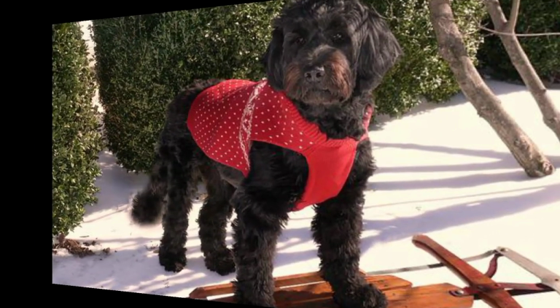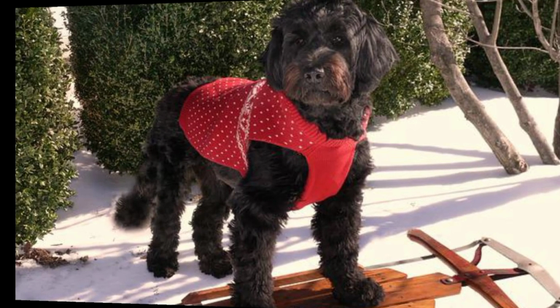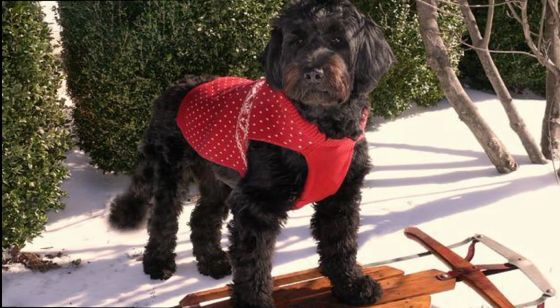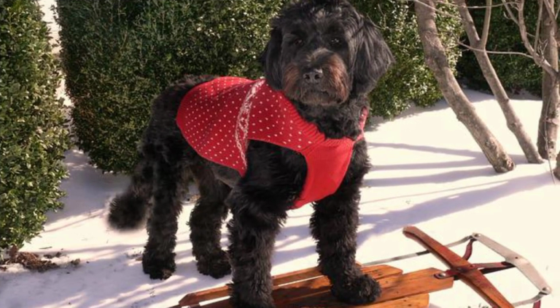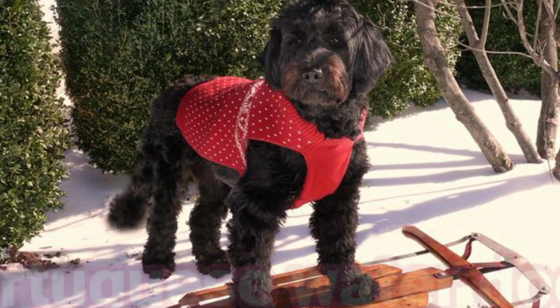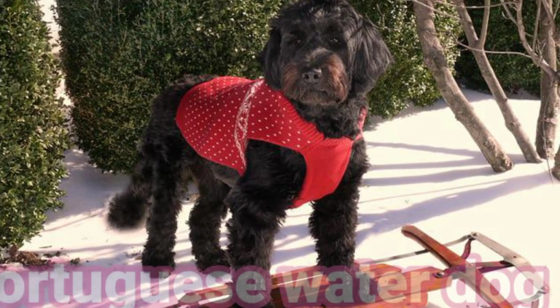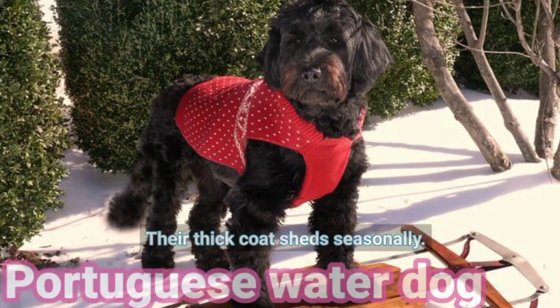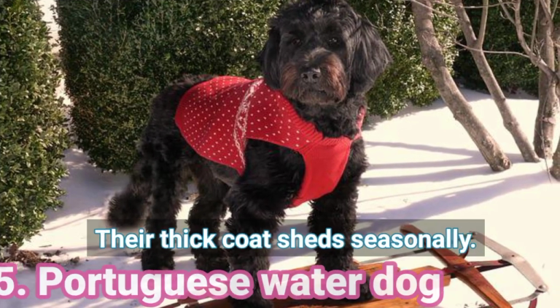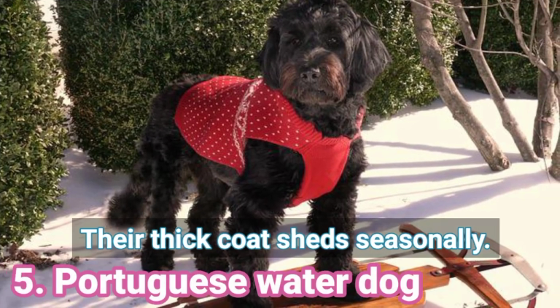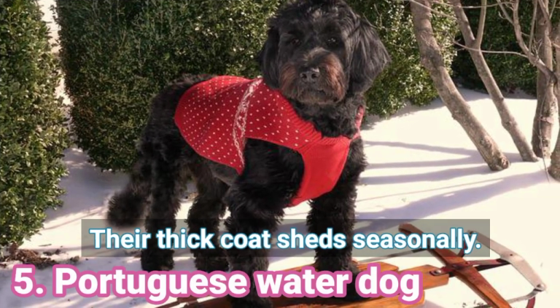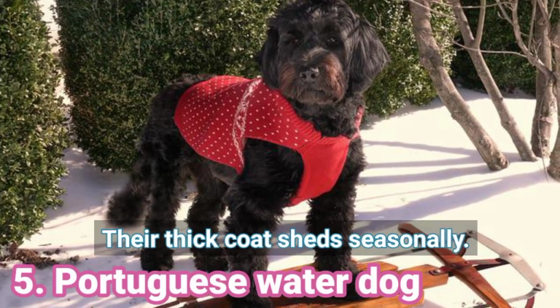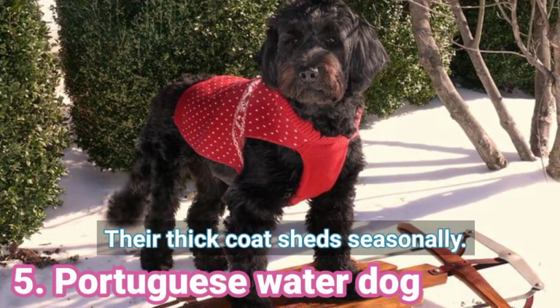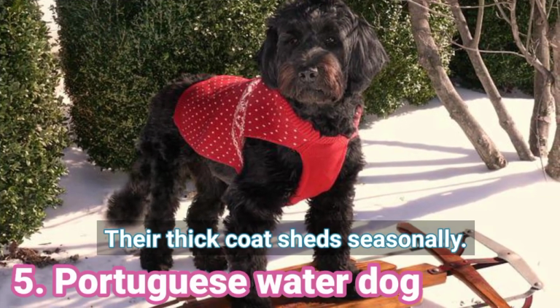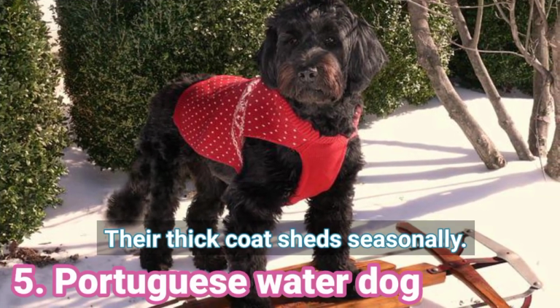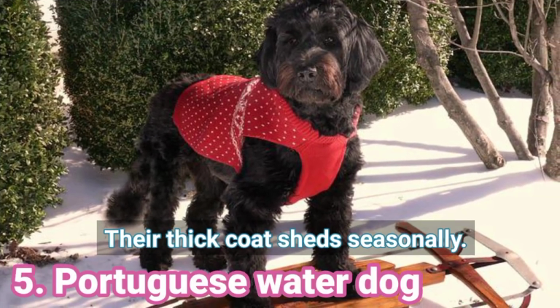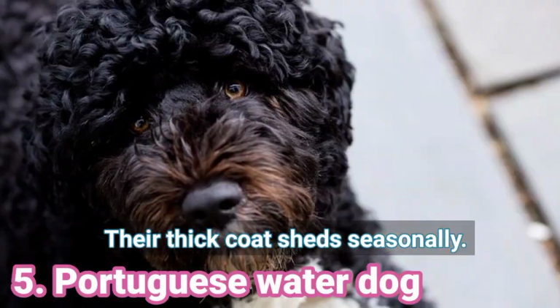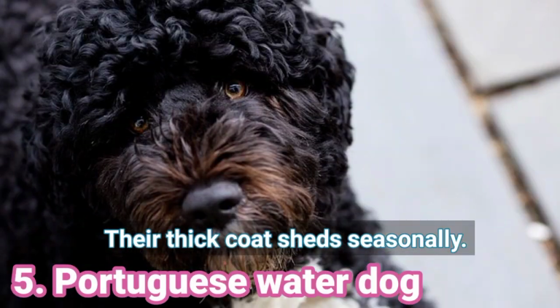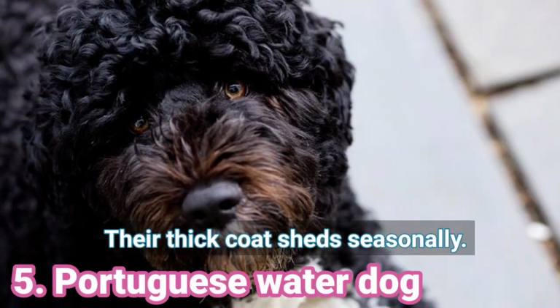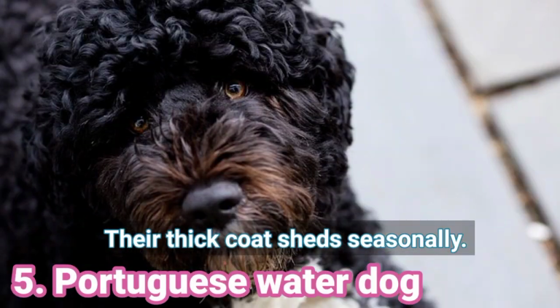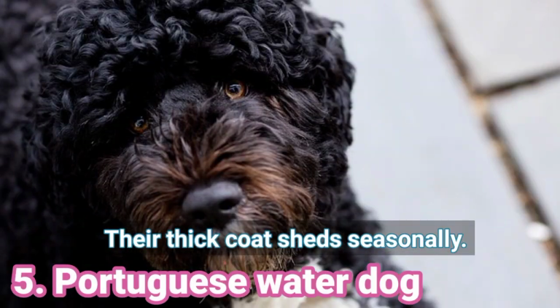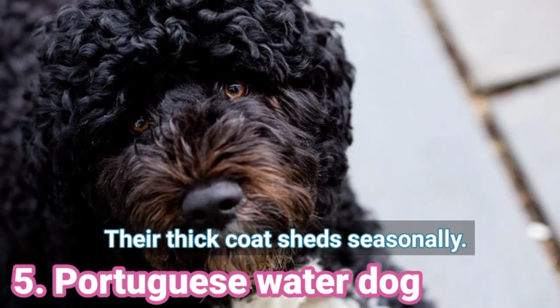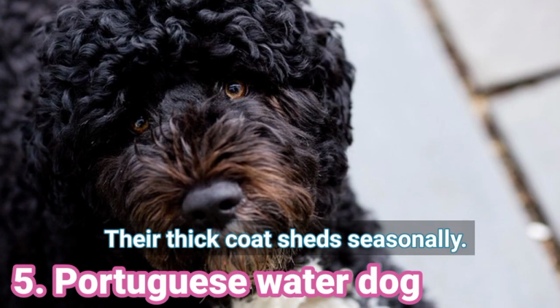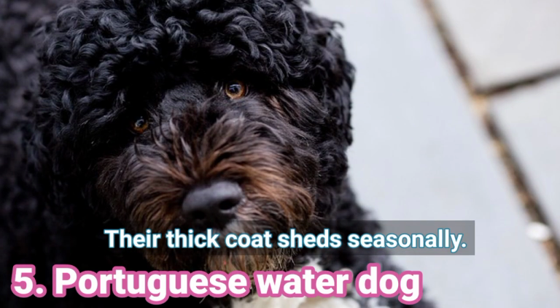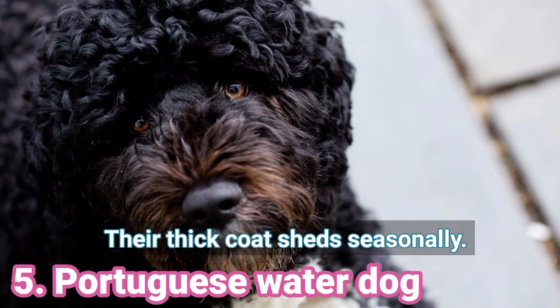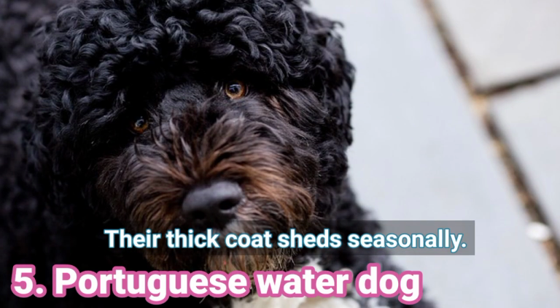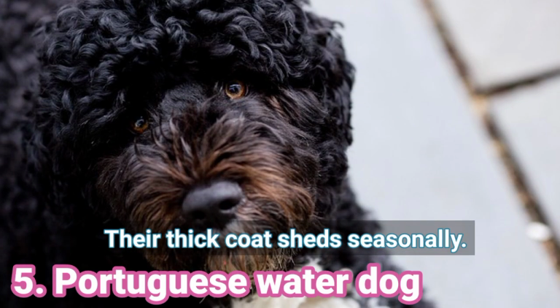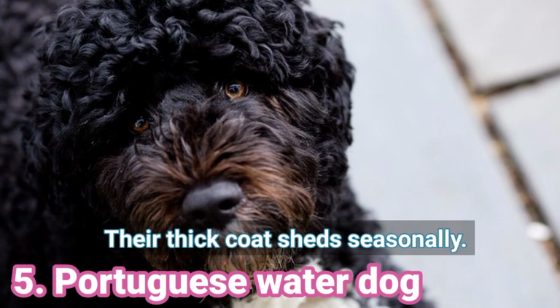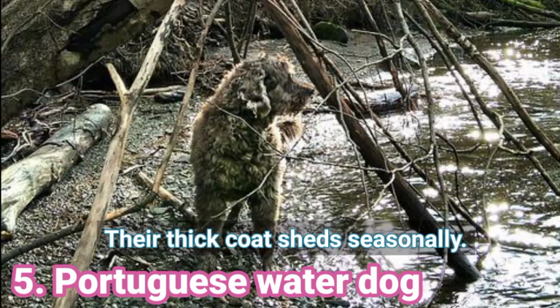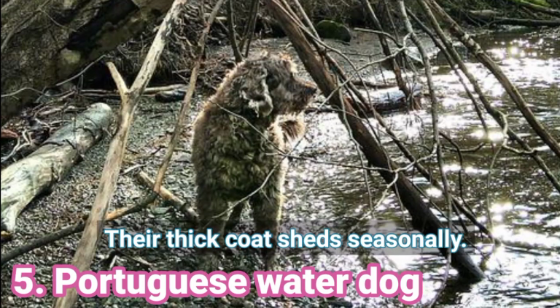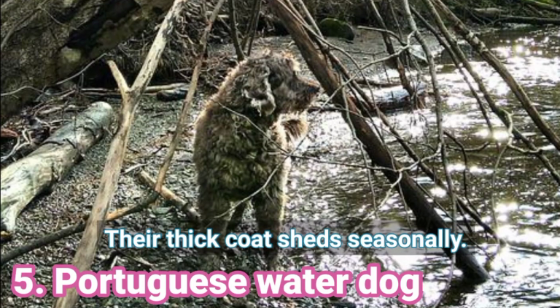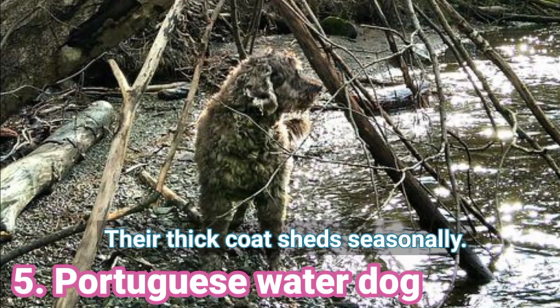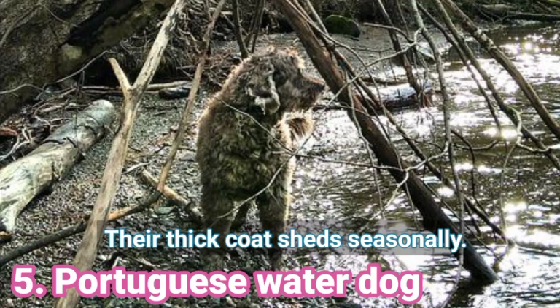3. Chinese Crested — The hairless dogs do not shed while the coated variety shed very little. 5. Portuguese Water Dog — Their thick coat sheds seasonally.